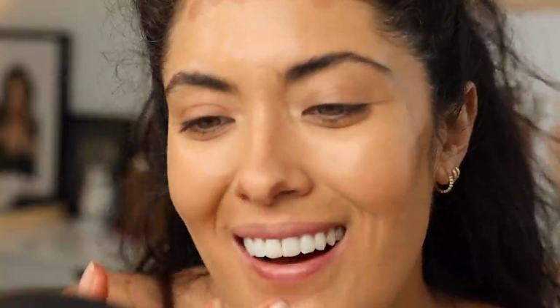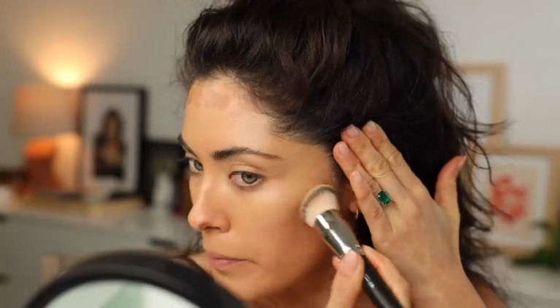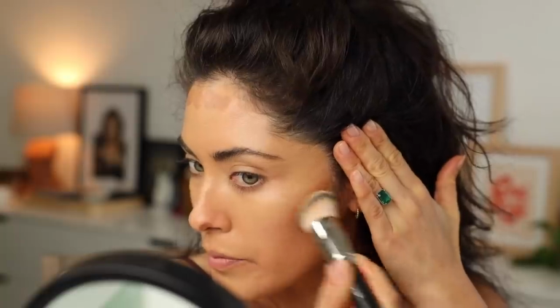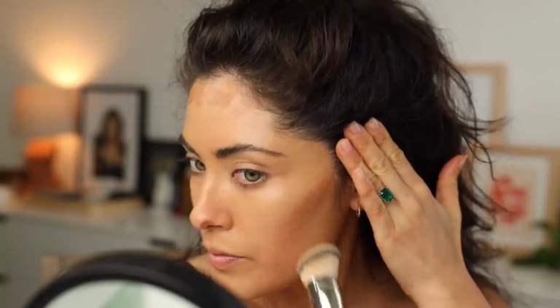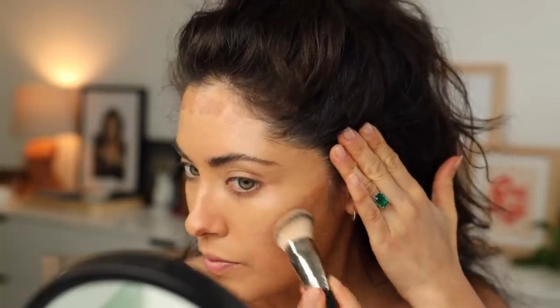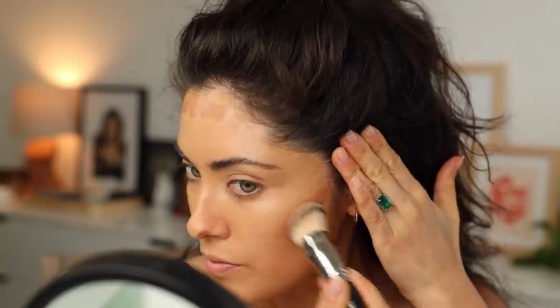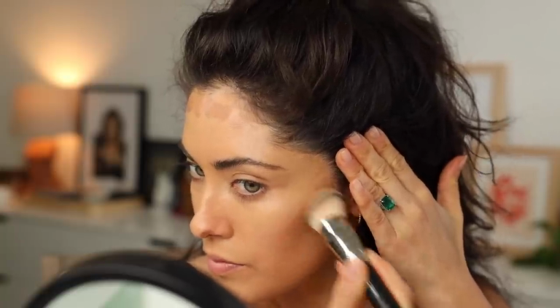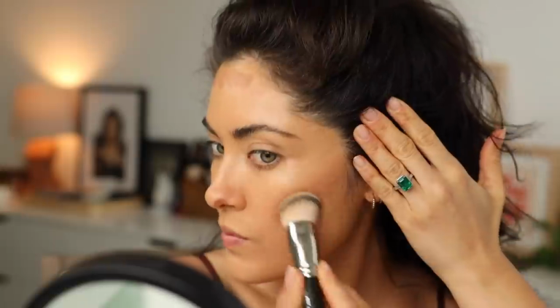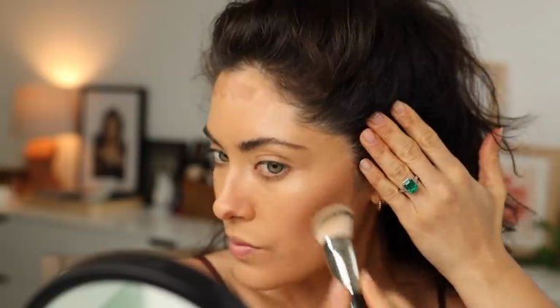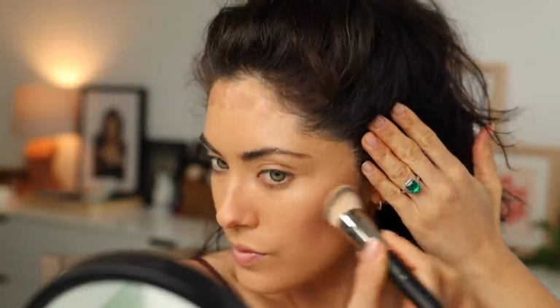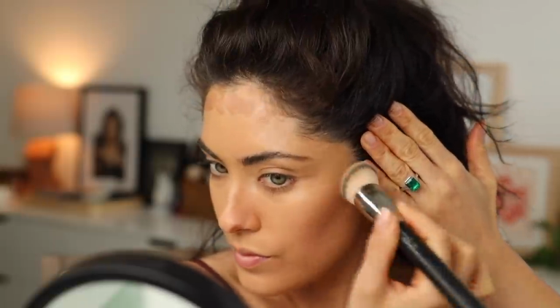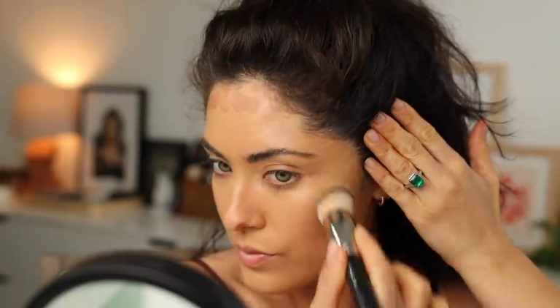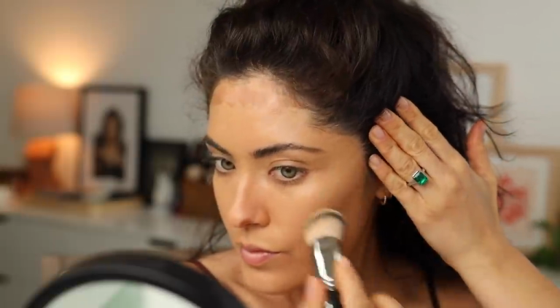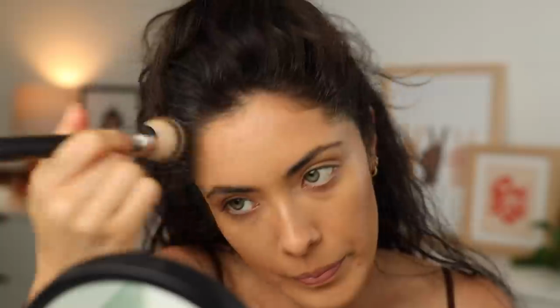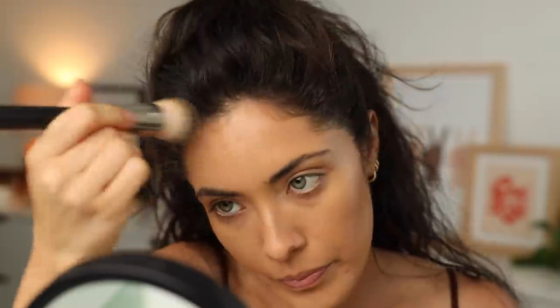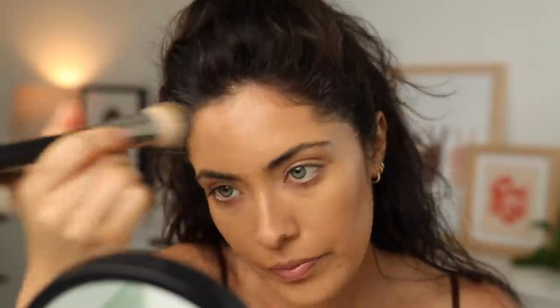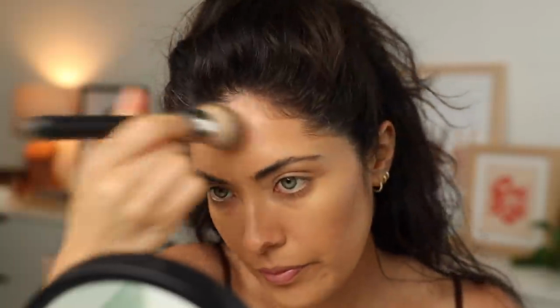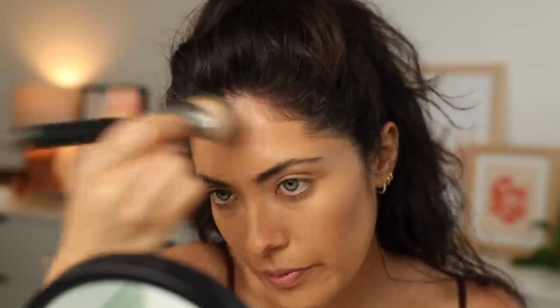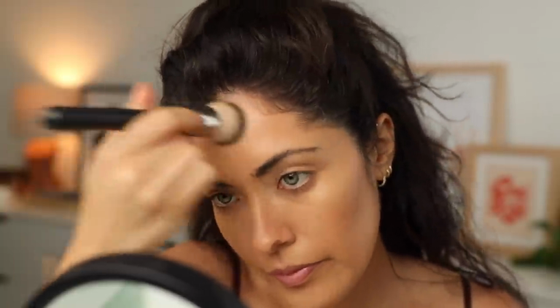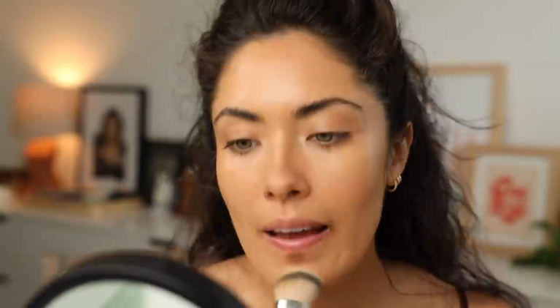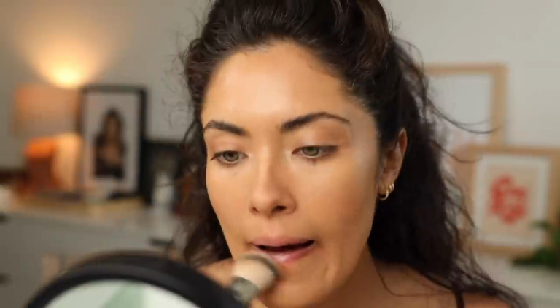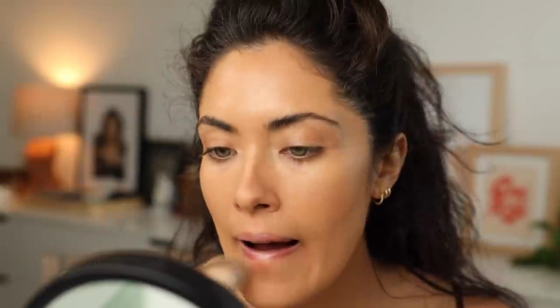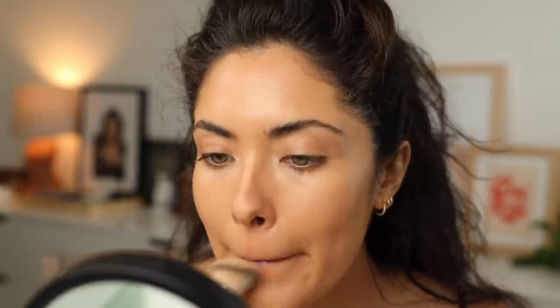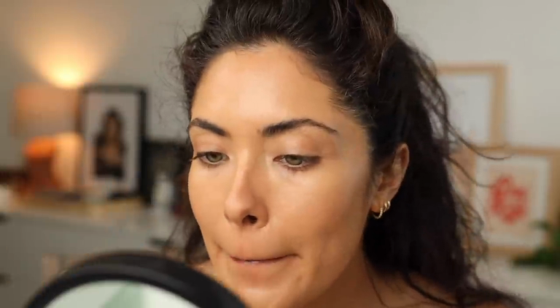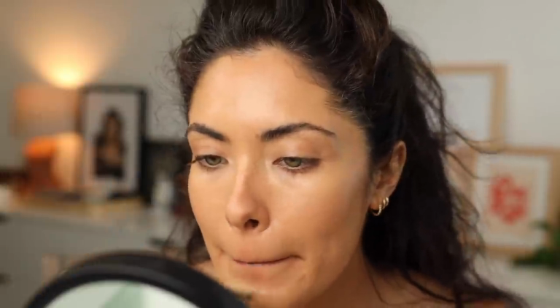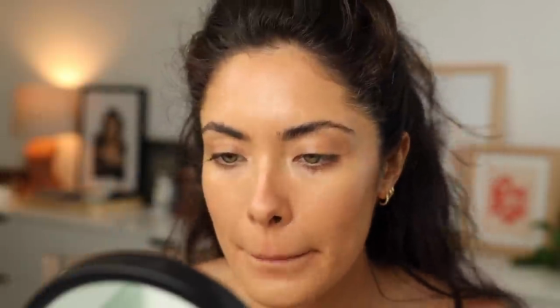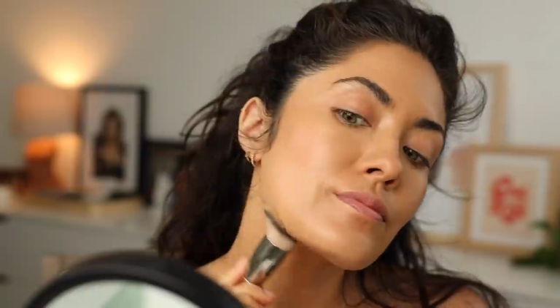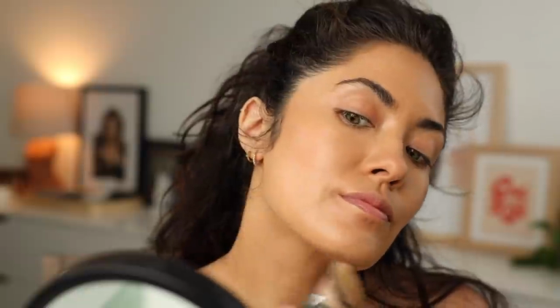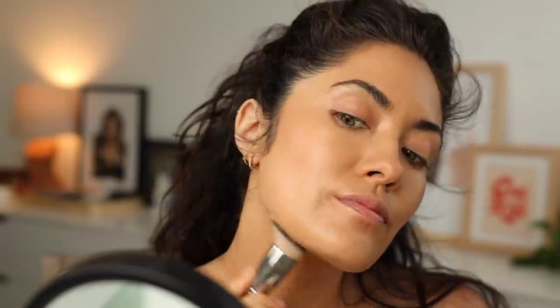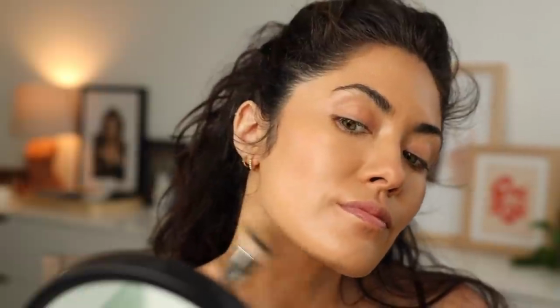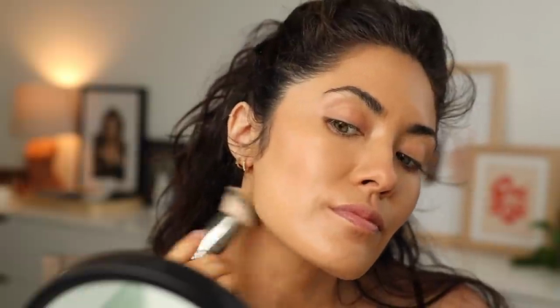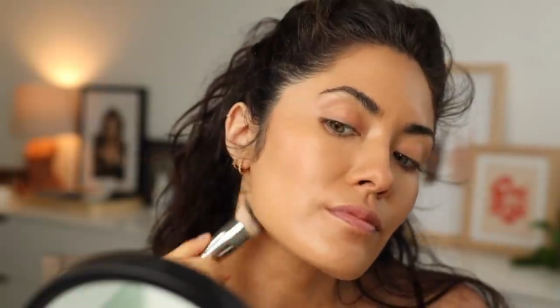Same kabuki brush, just going to buff it in. If you feel like adding bronzer makes it look like you have makeup on, then definitely skip this step.